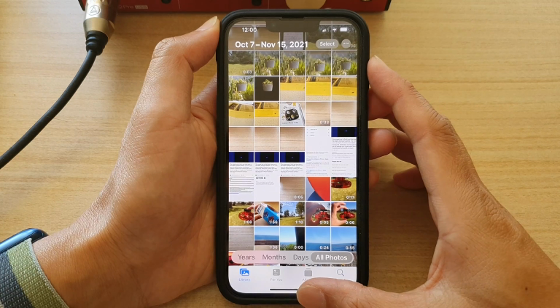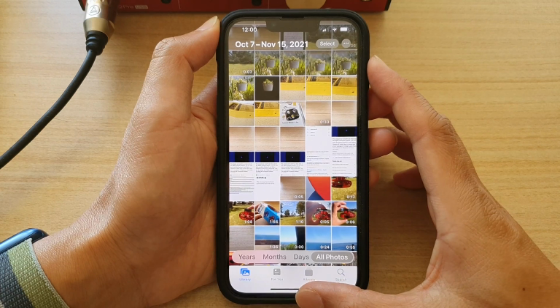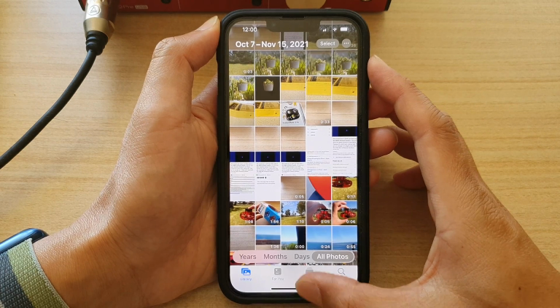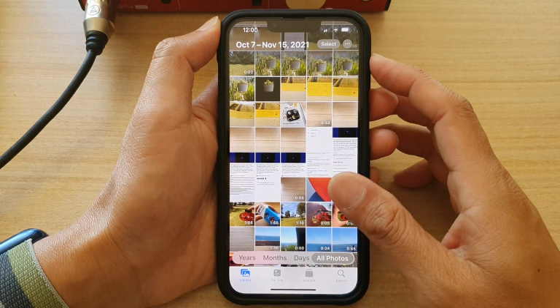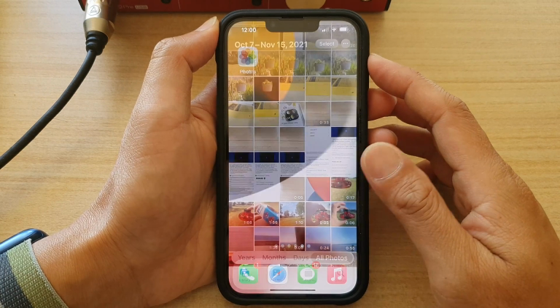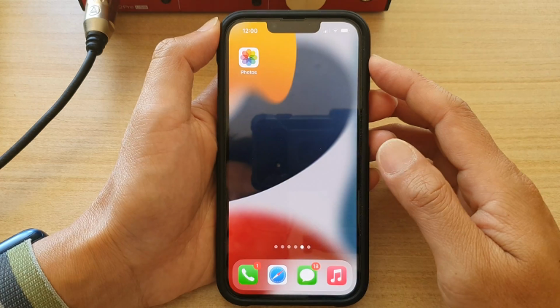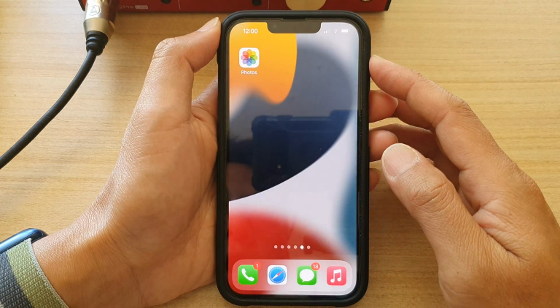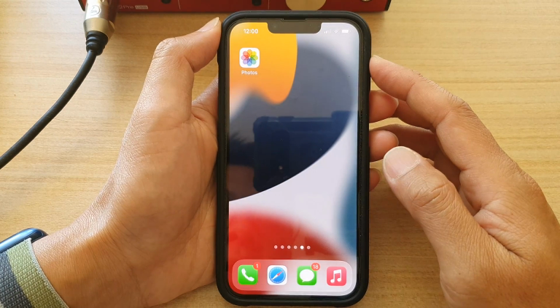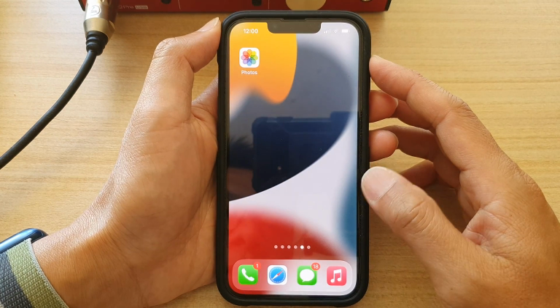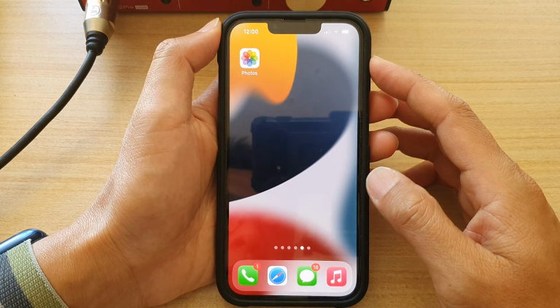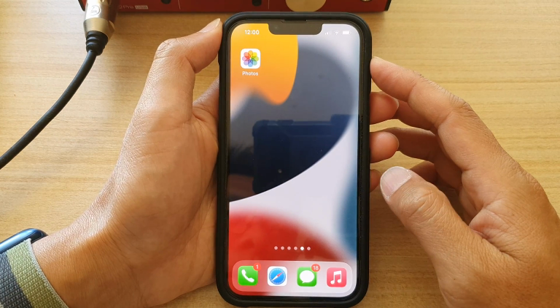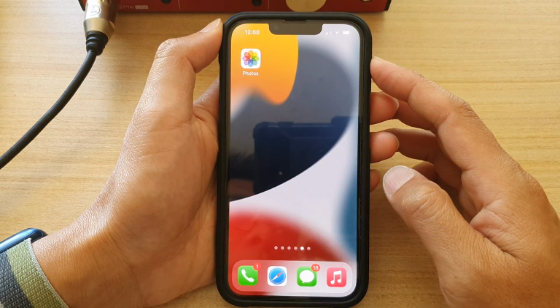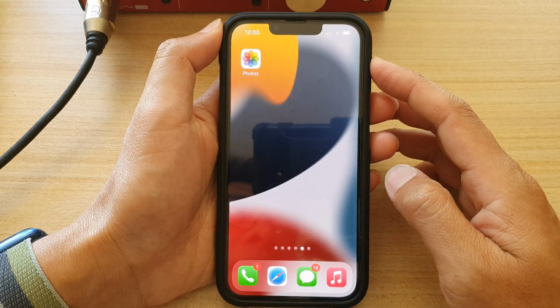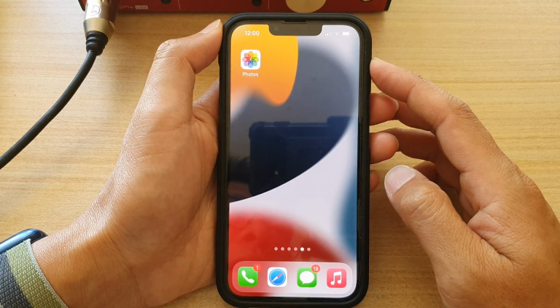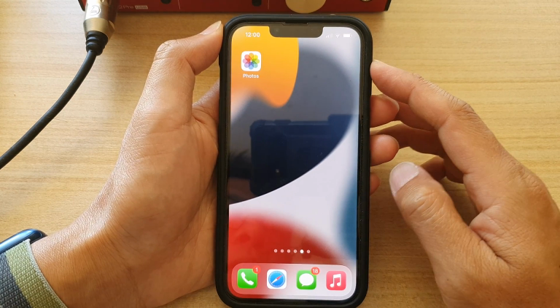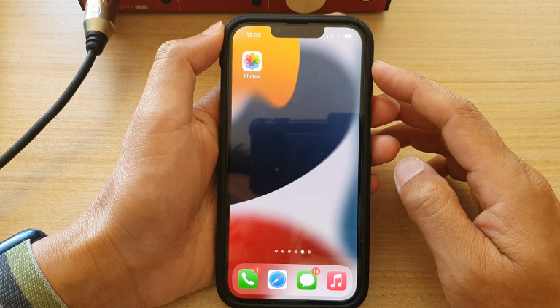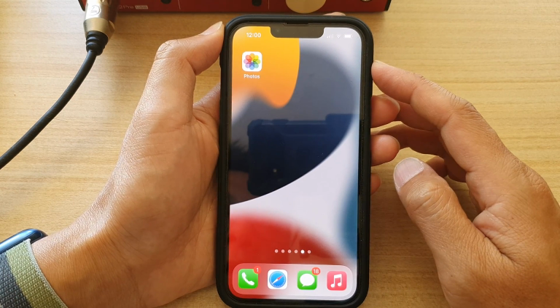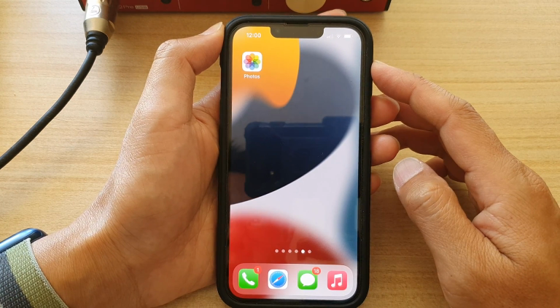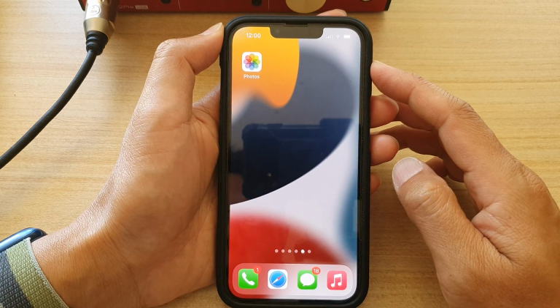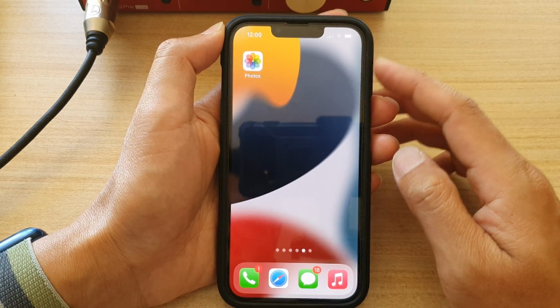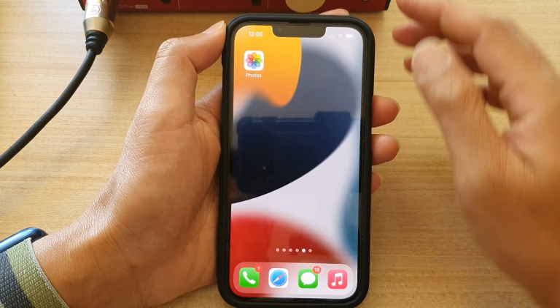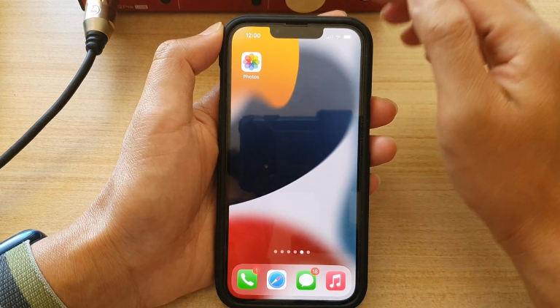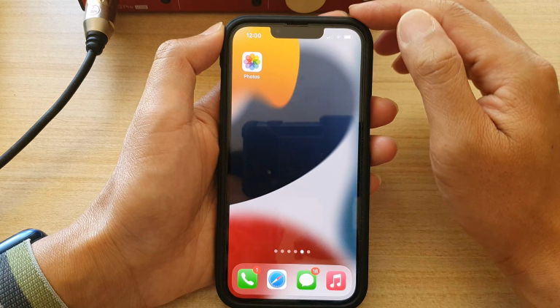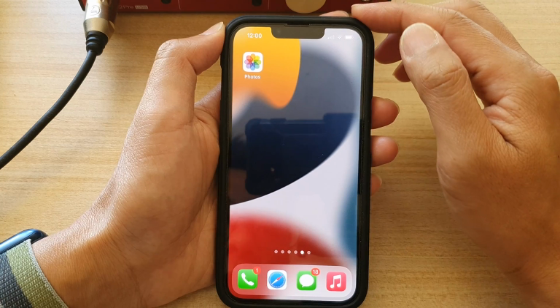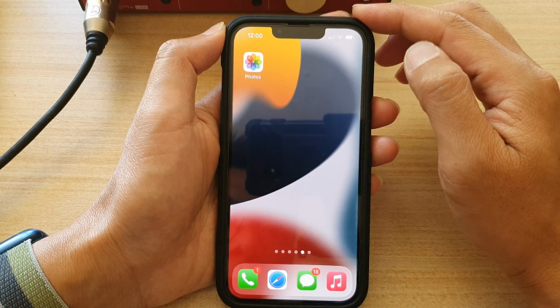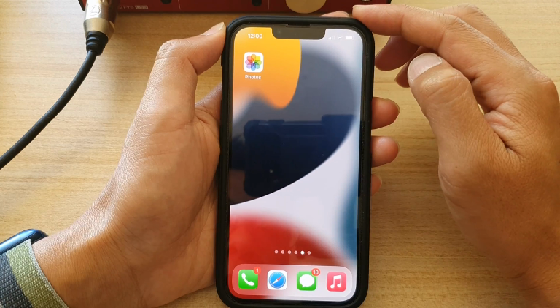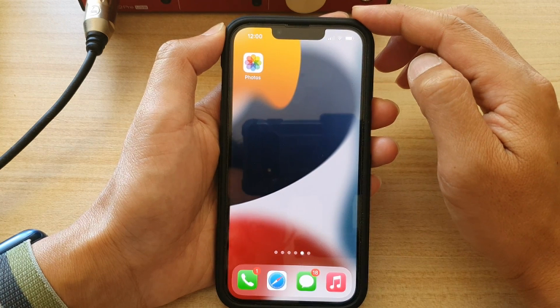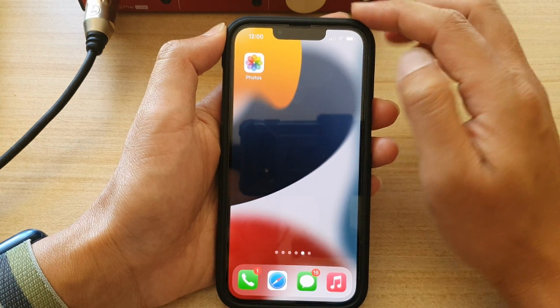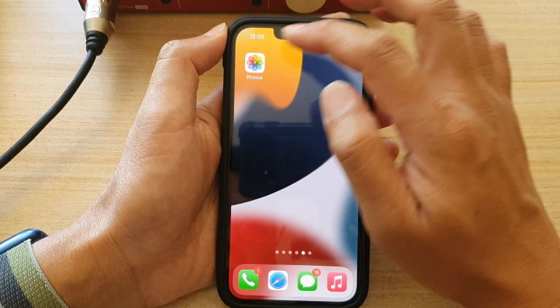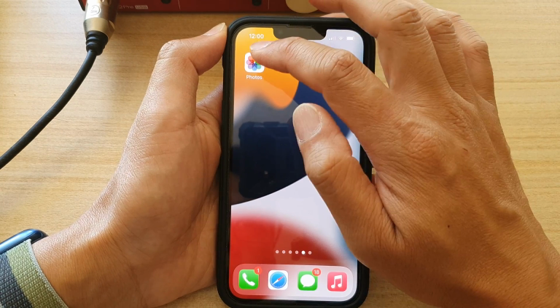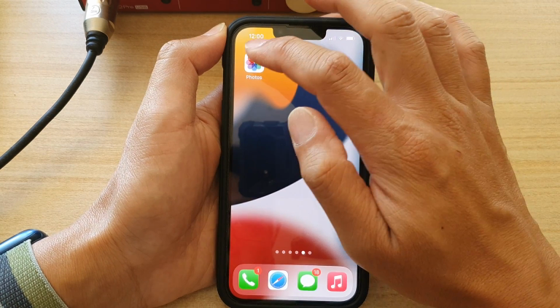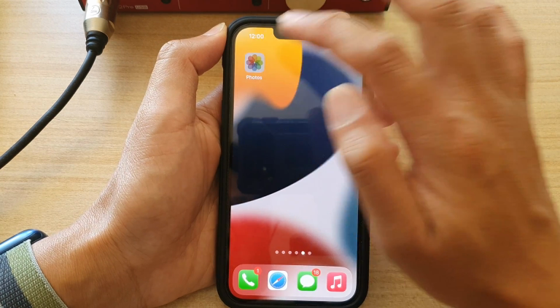First, let's go back to your home screen by swiping up at the bottom of the screen. And on the home screen, tap on Photos.